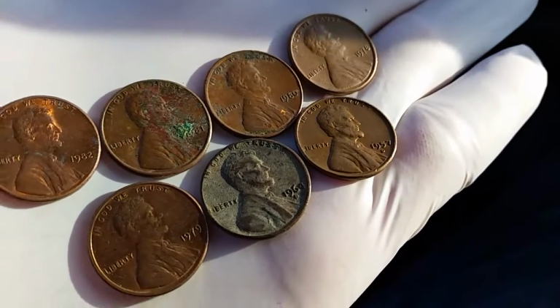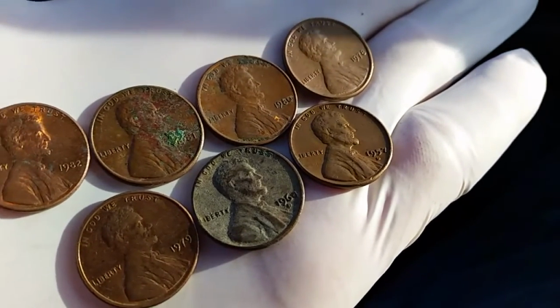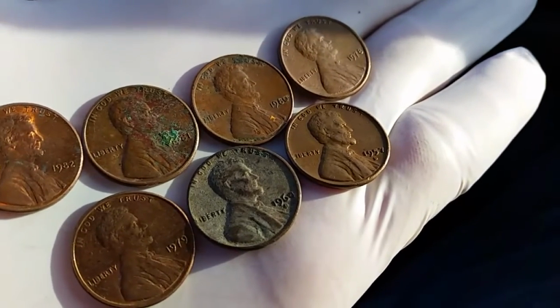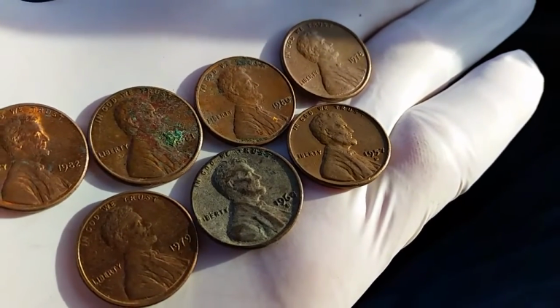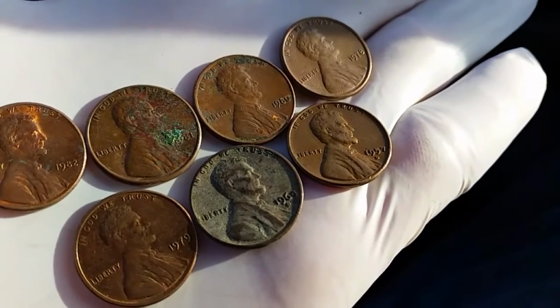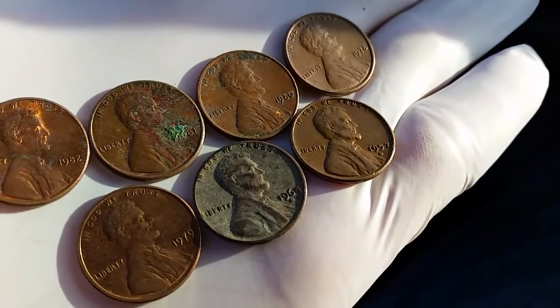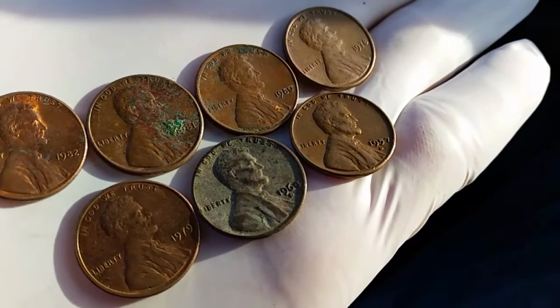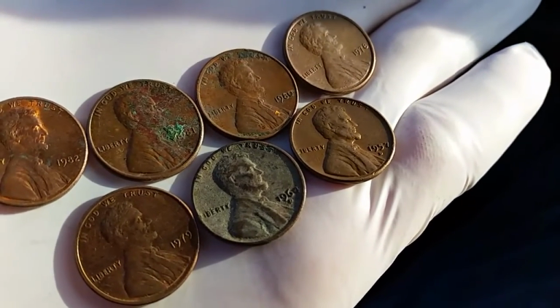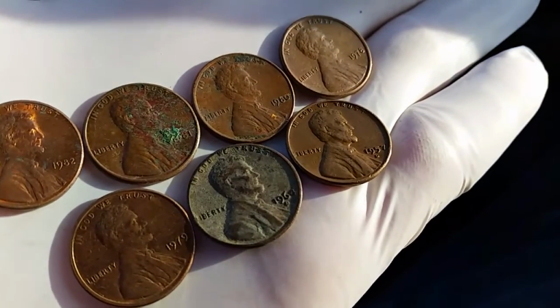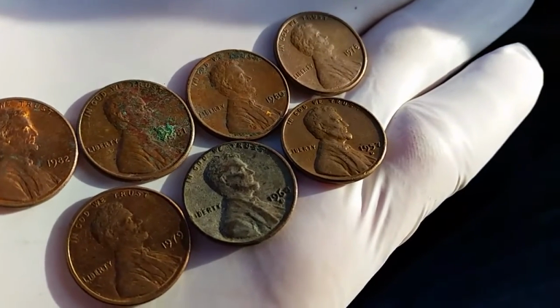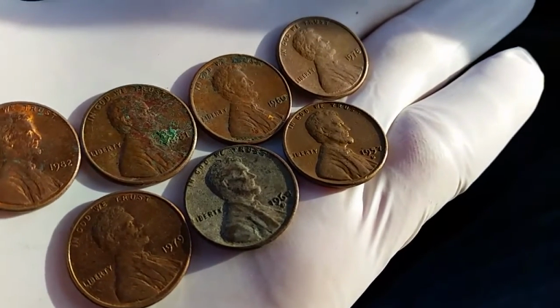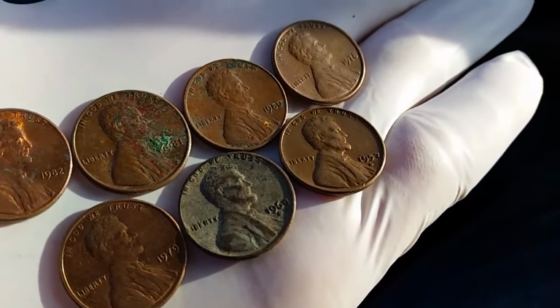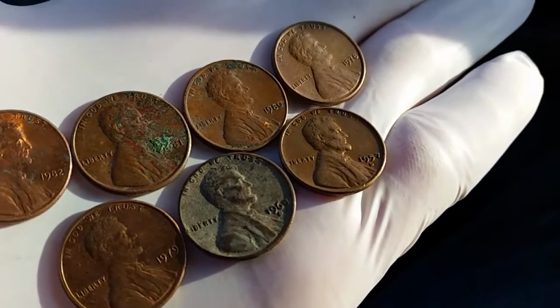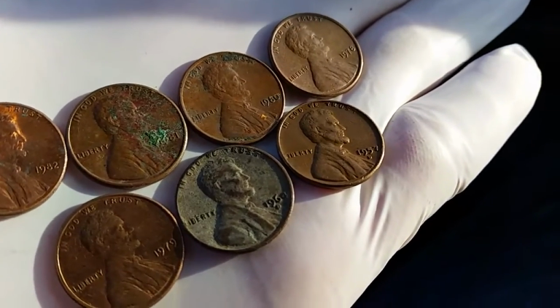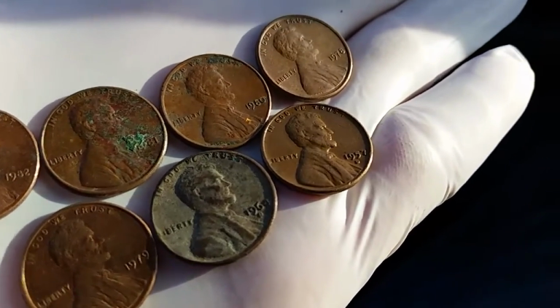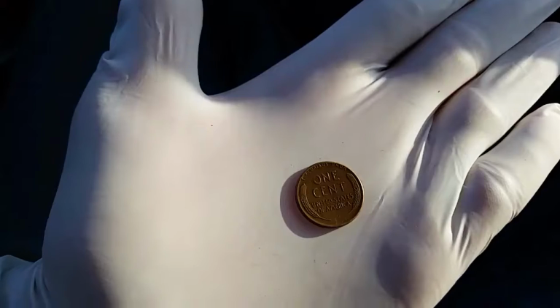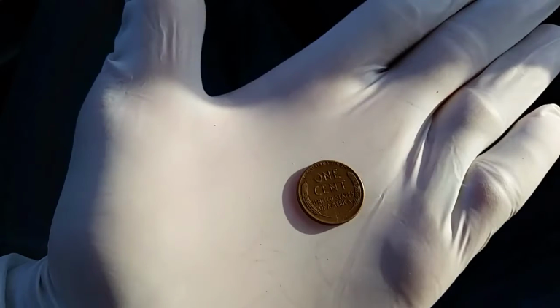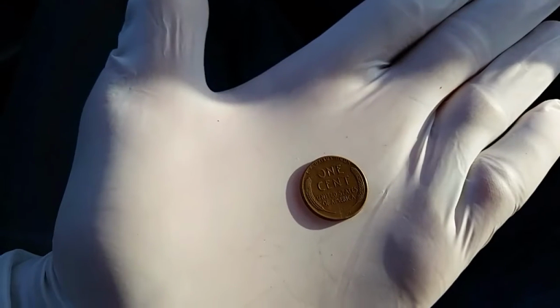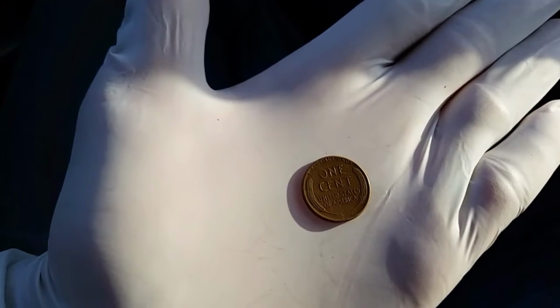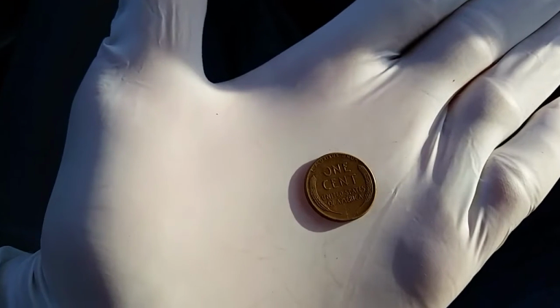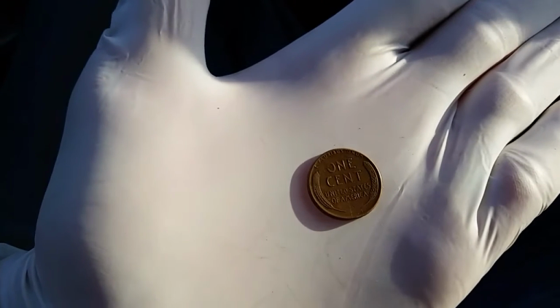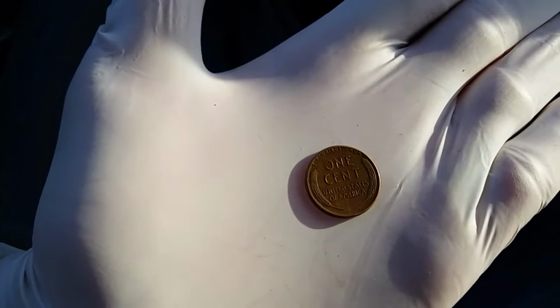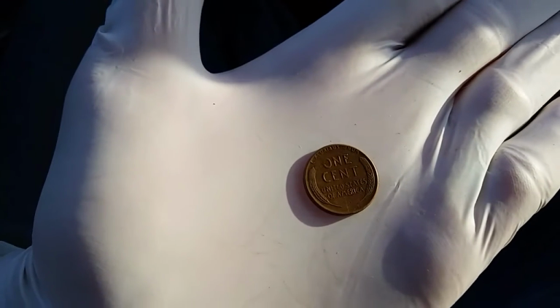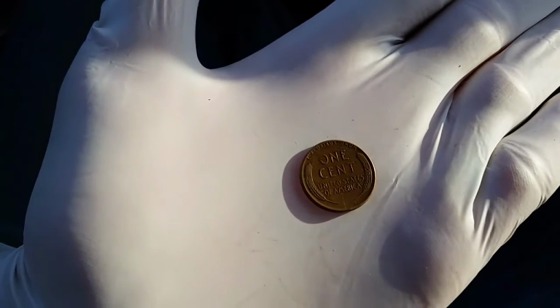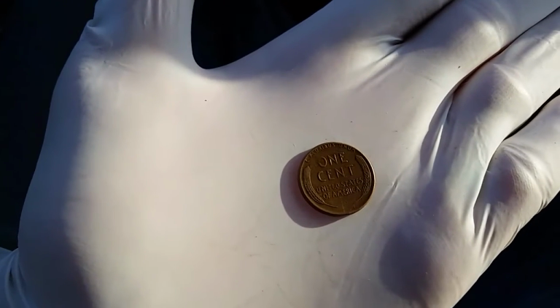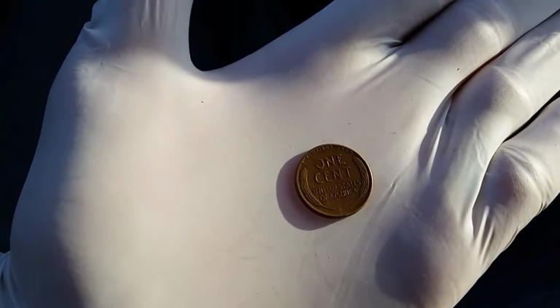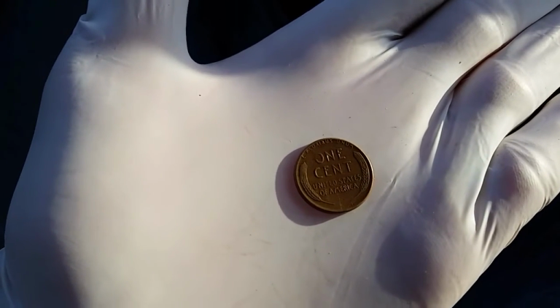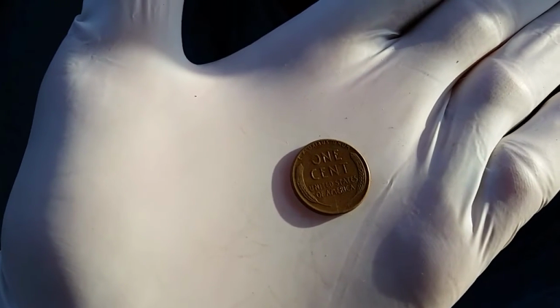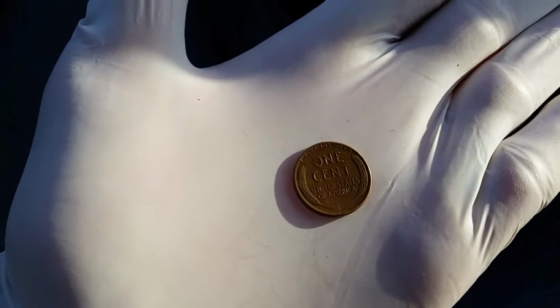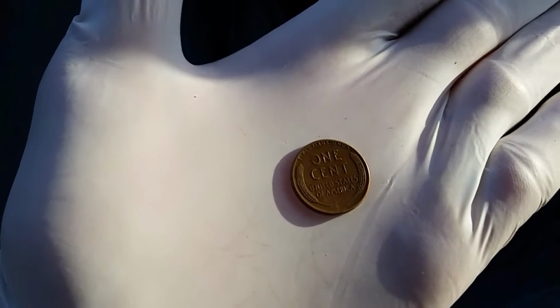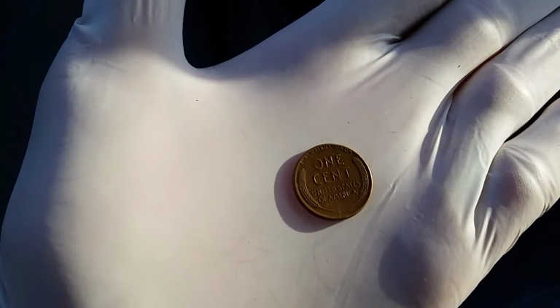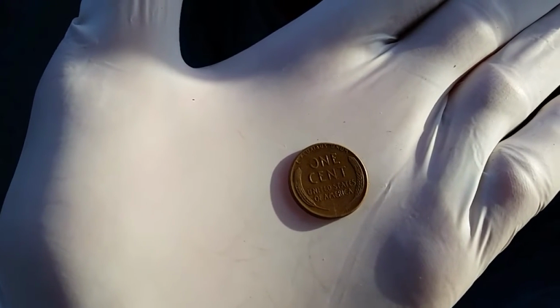So let's take a look at the reverse of that coin there. Absolutely beautiful!